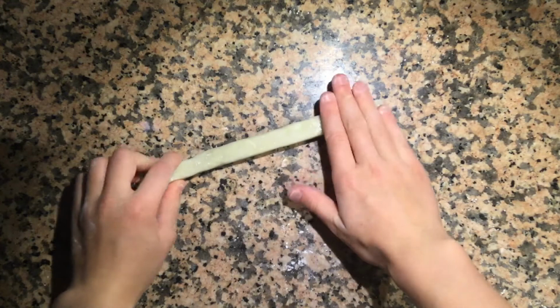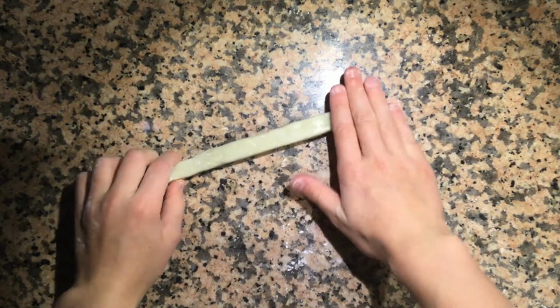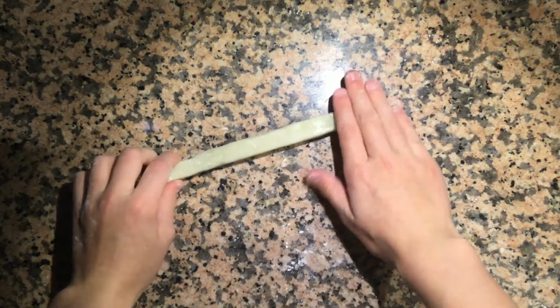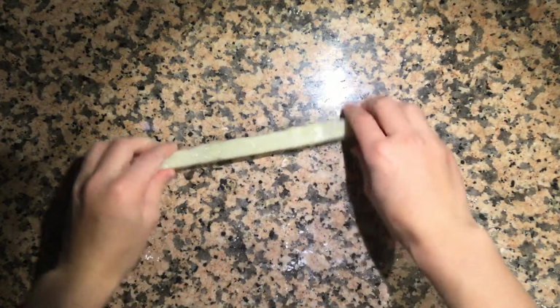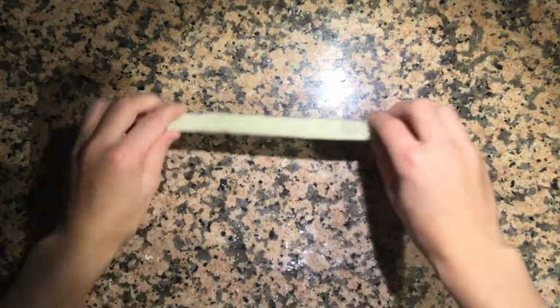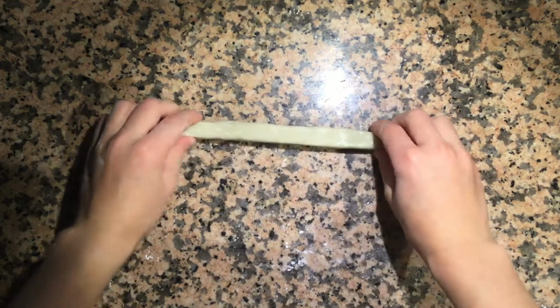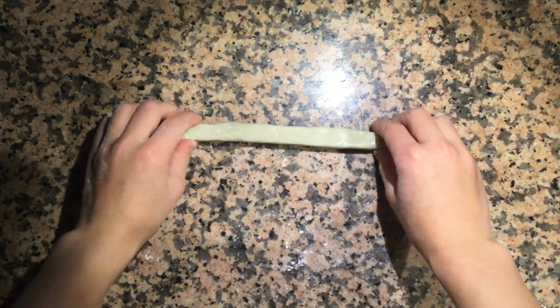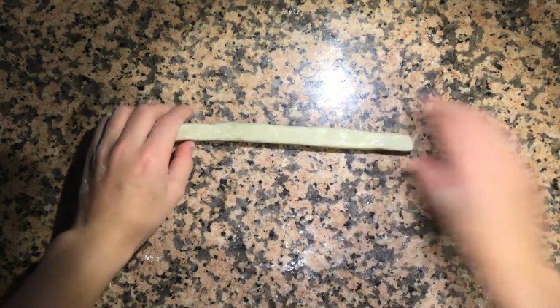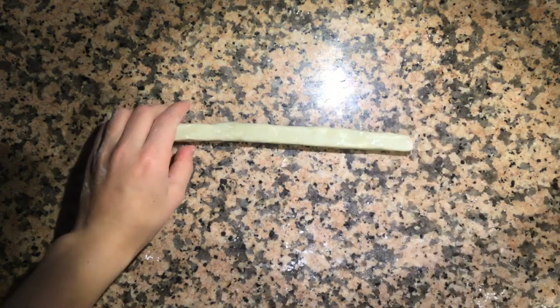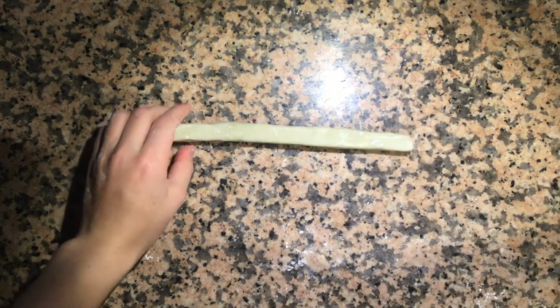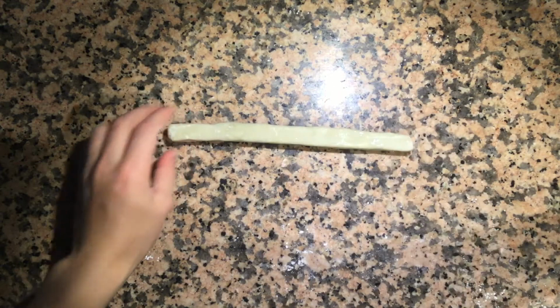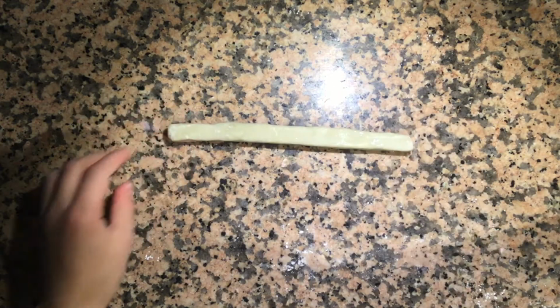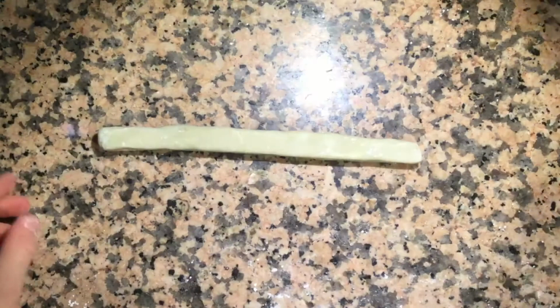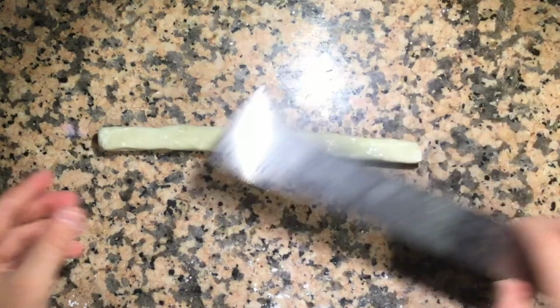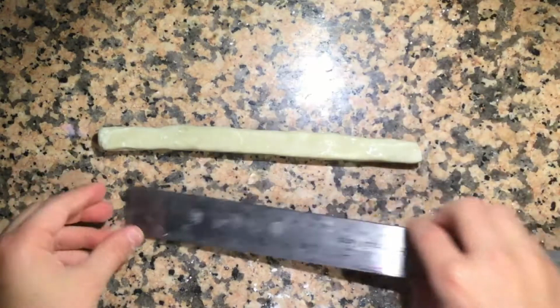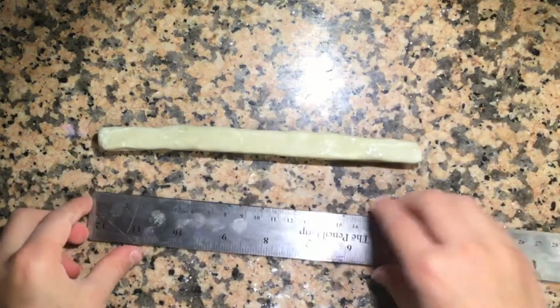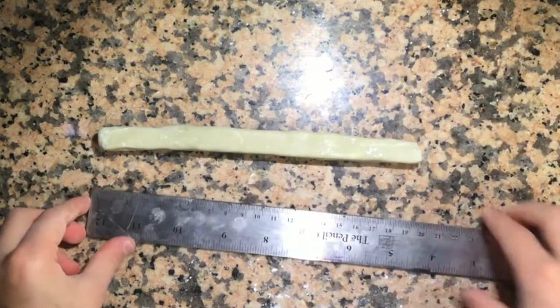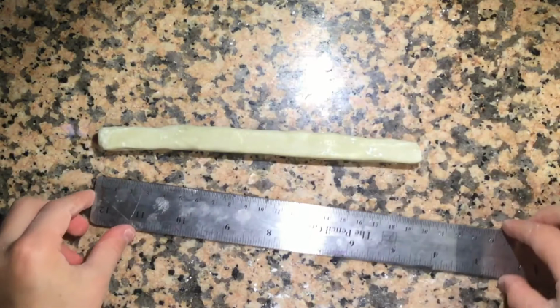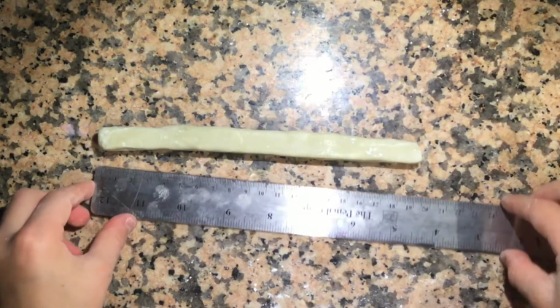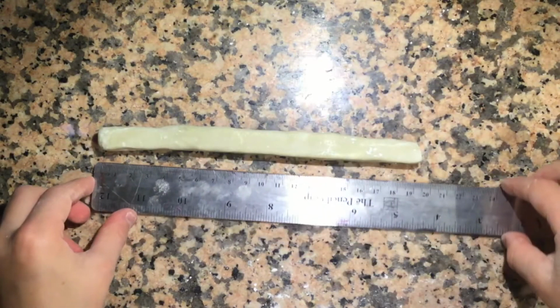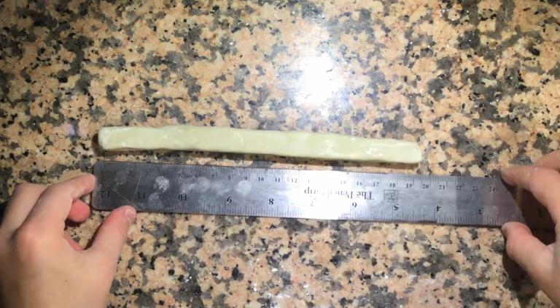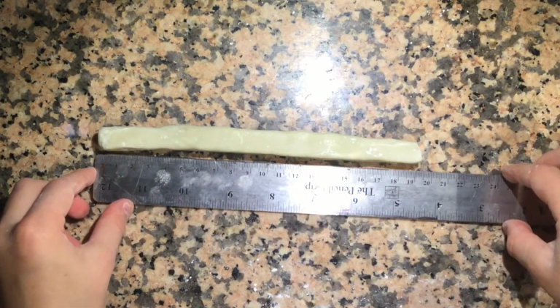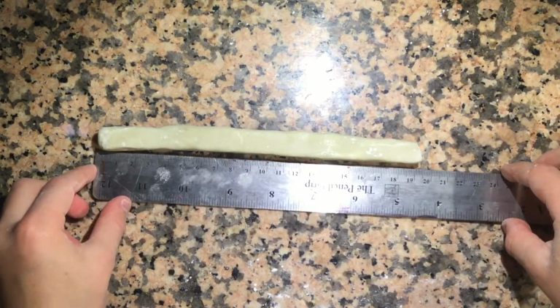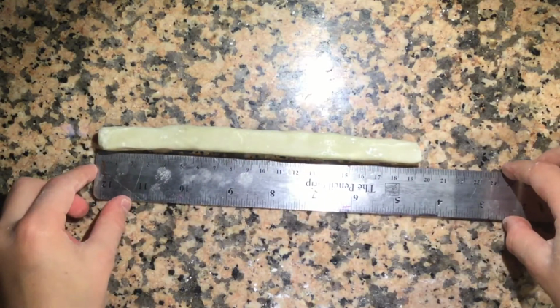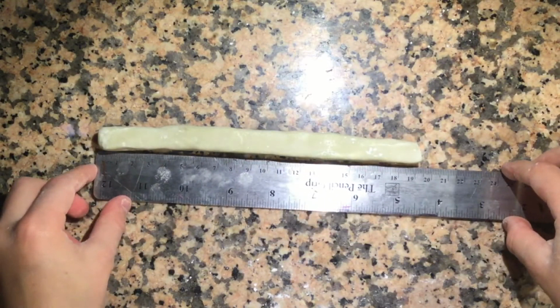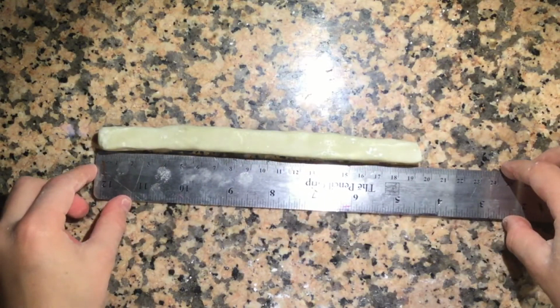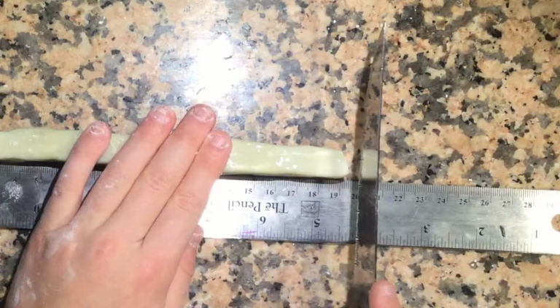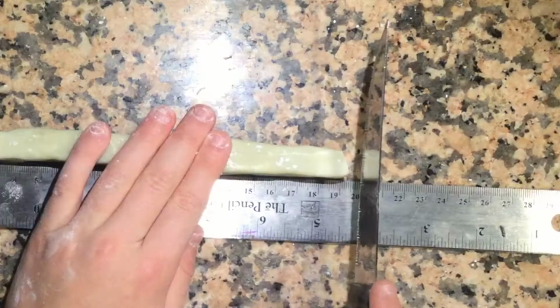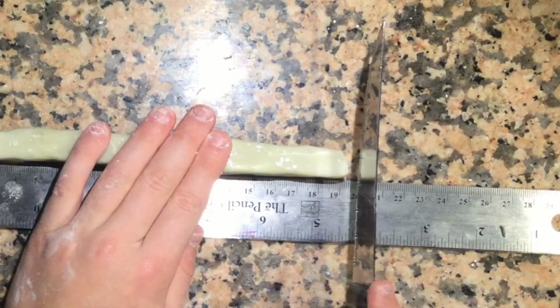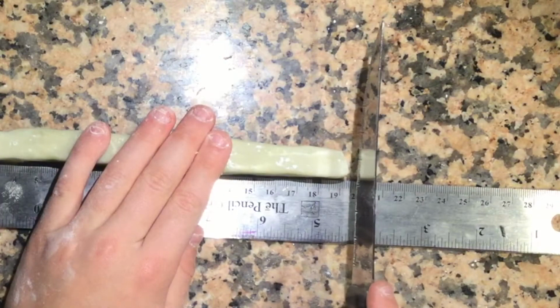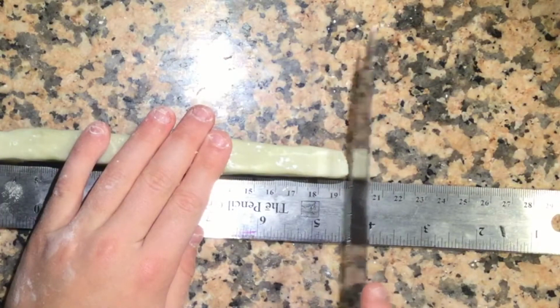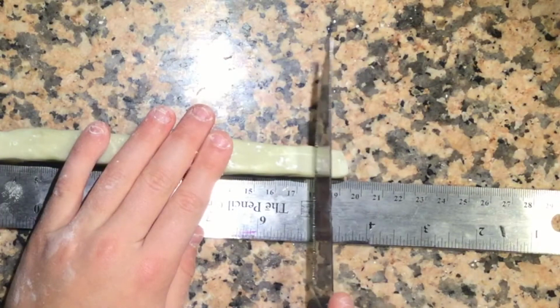Once it's rolled out nicely, use your ruler to measure and cut the gum into equal pieces.